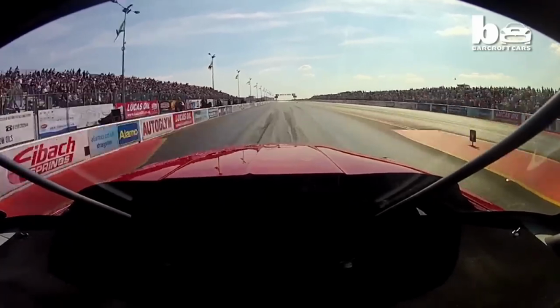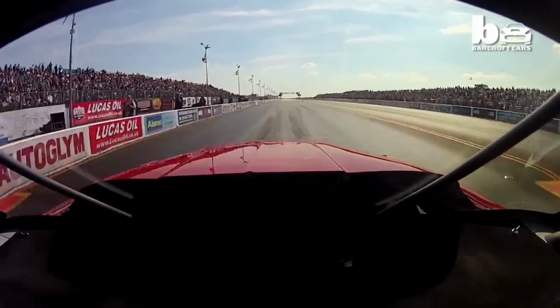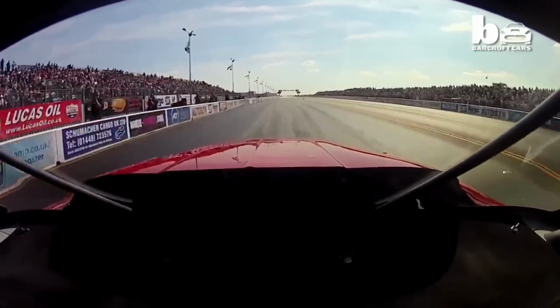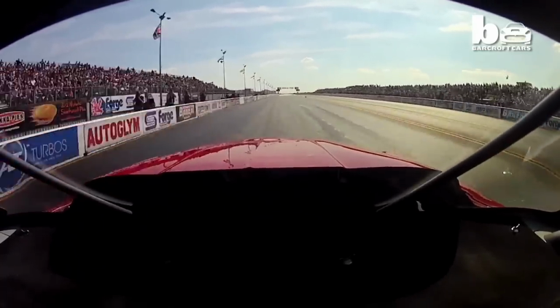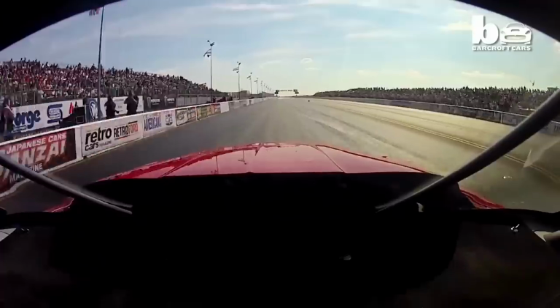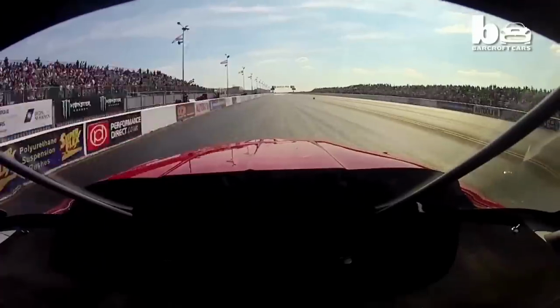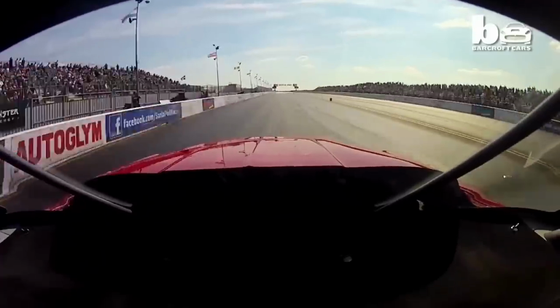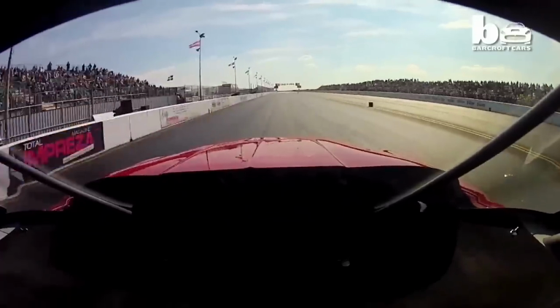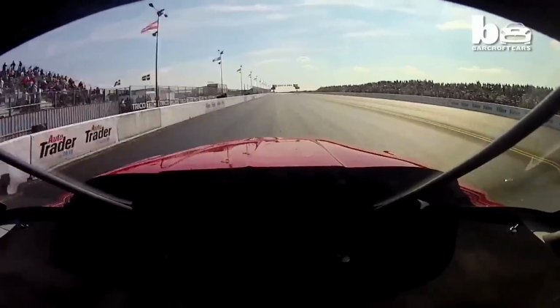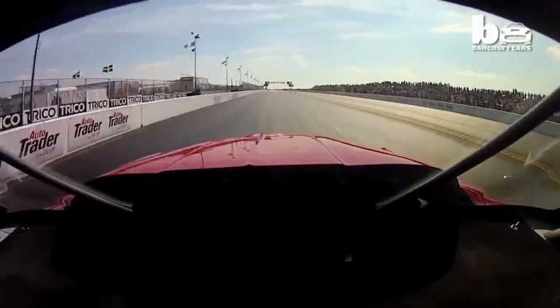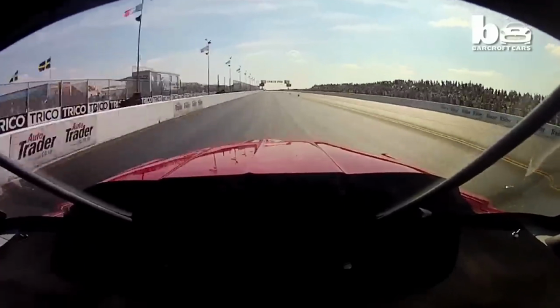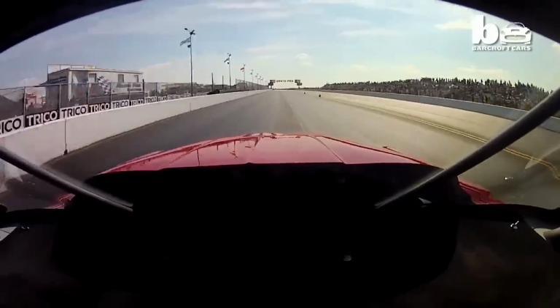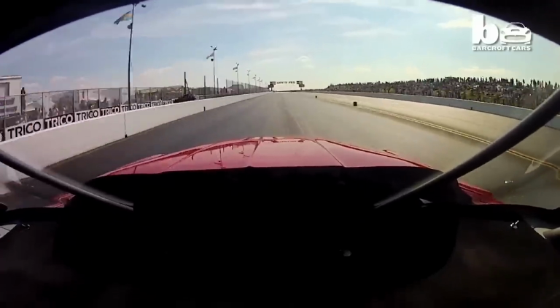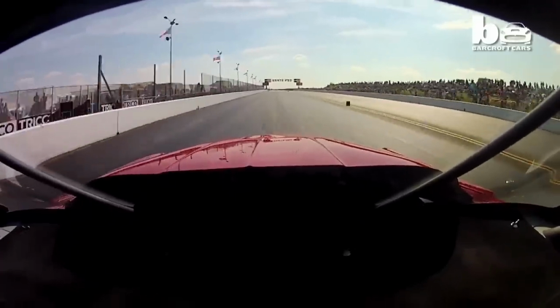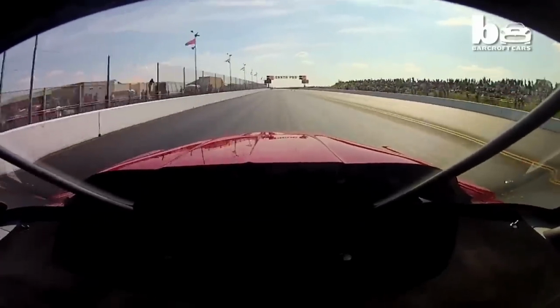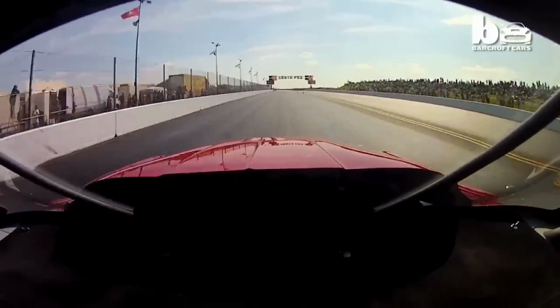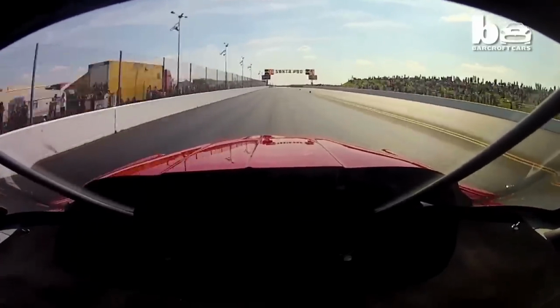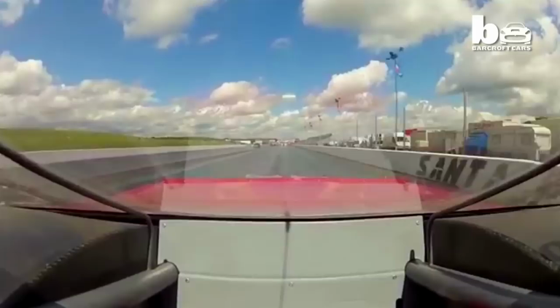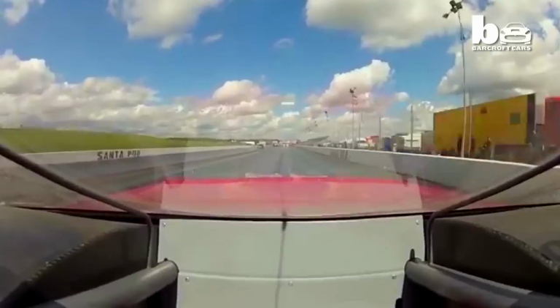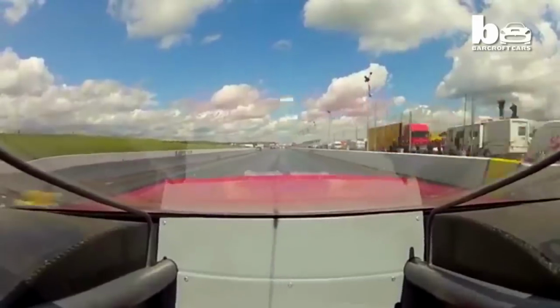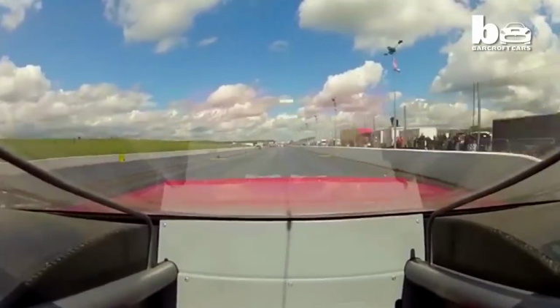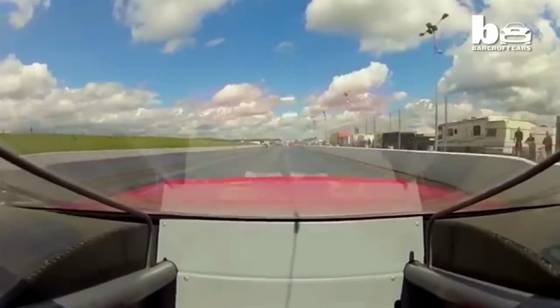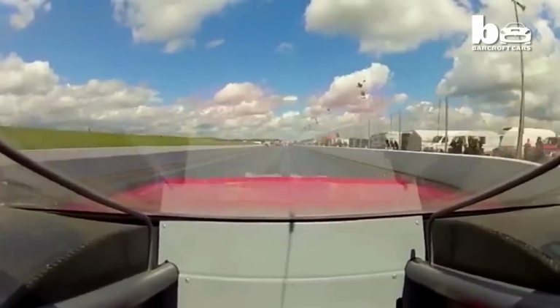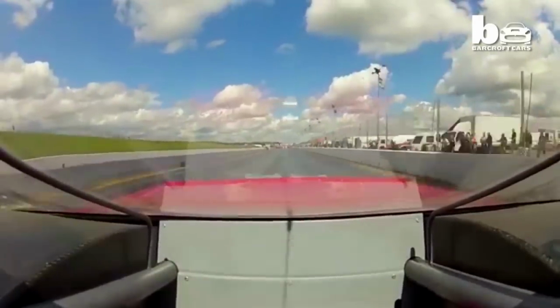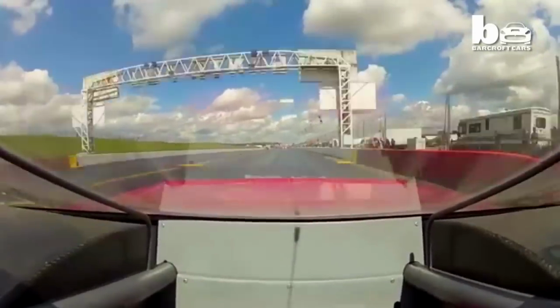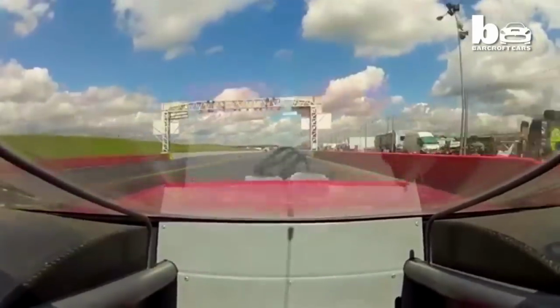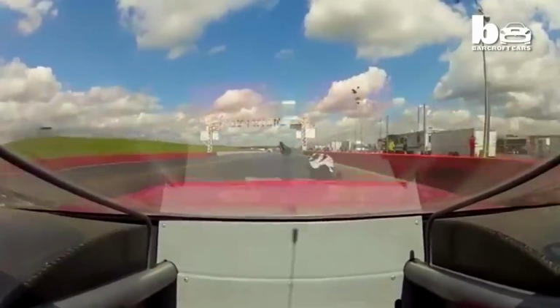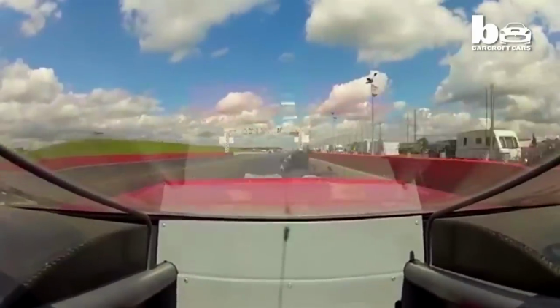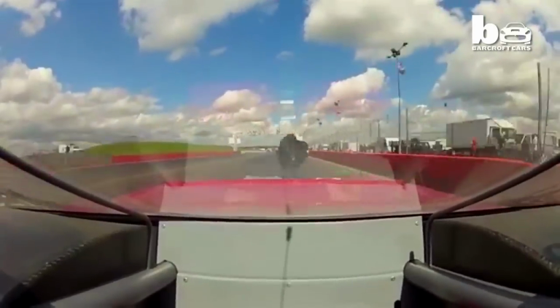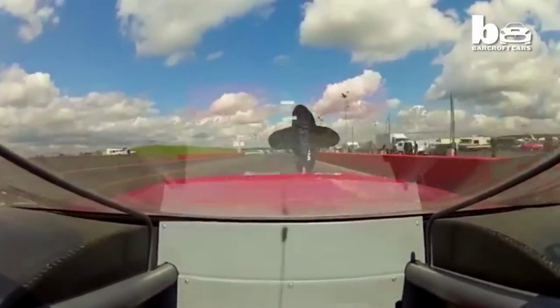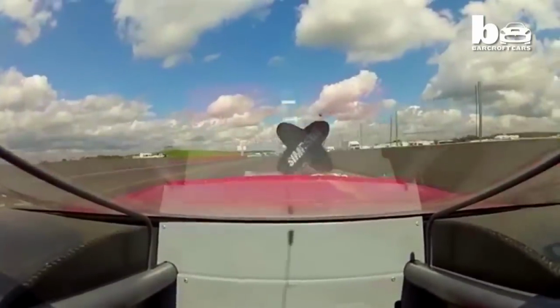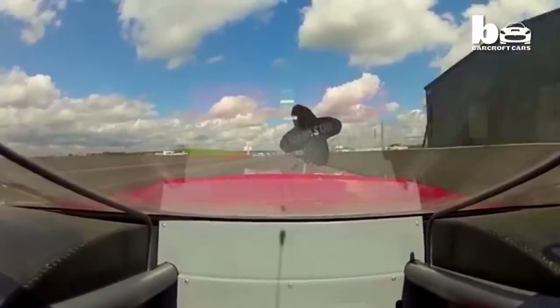Hurtling forwards at speeds of 226 miles per hour, this is the view from inside Britain's fastest road legal car.